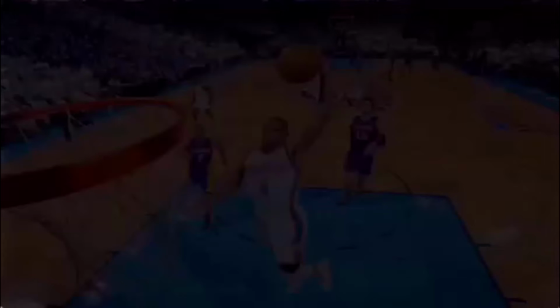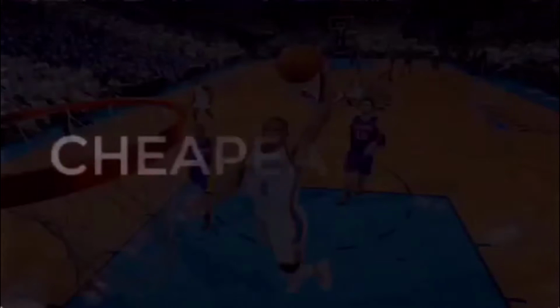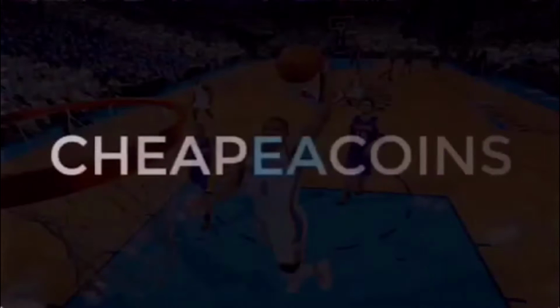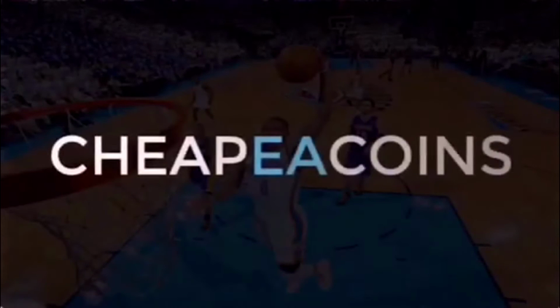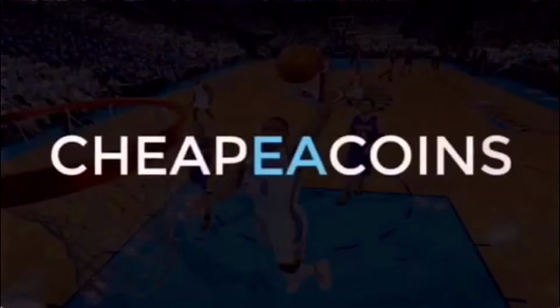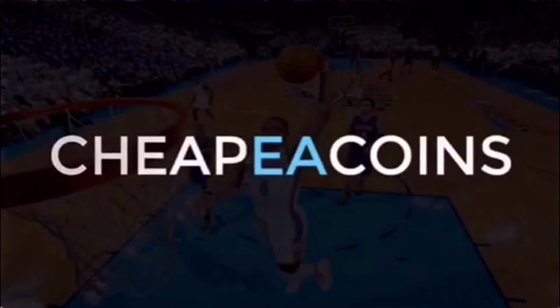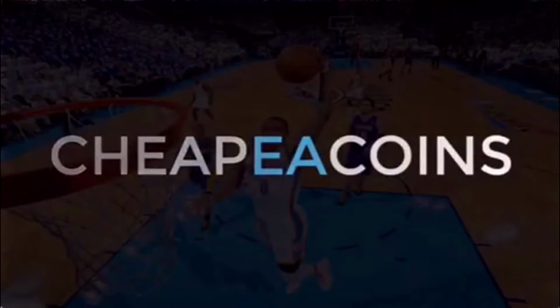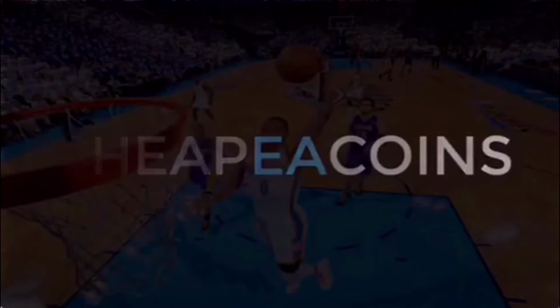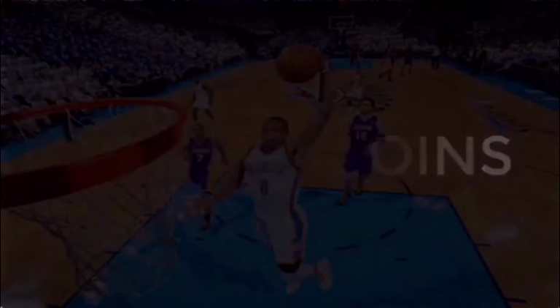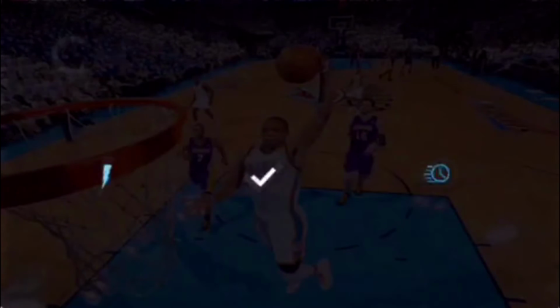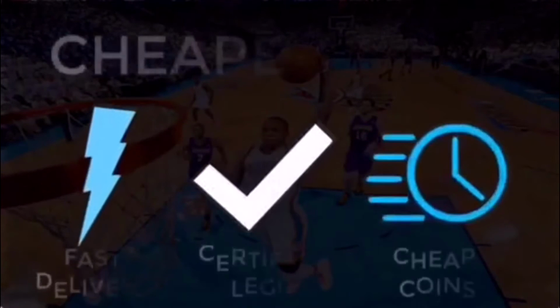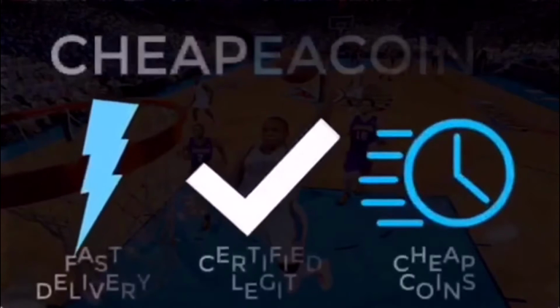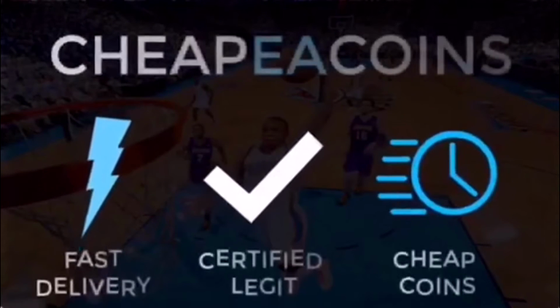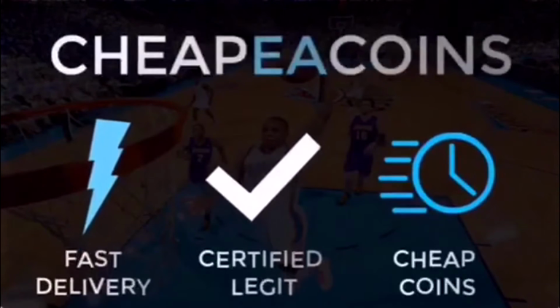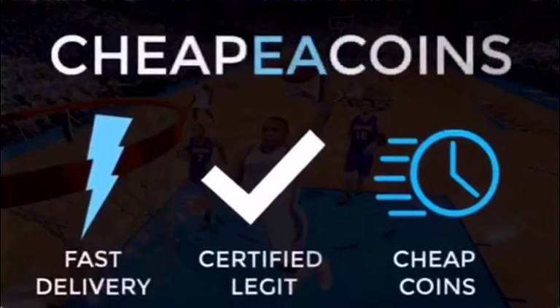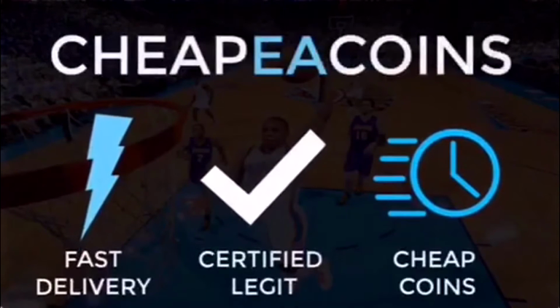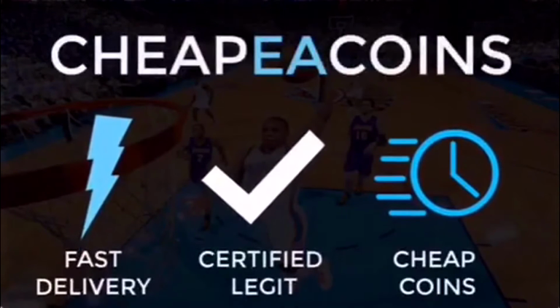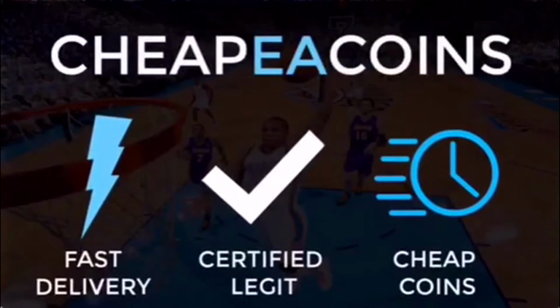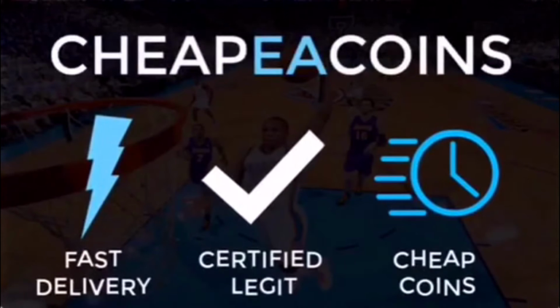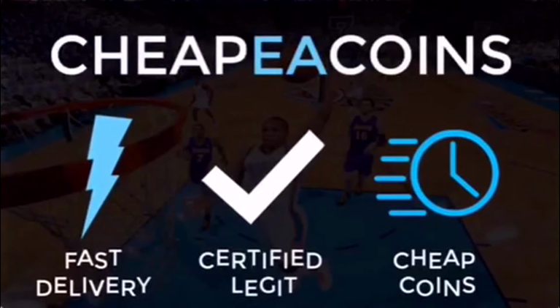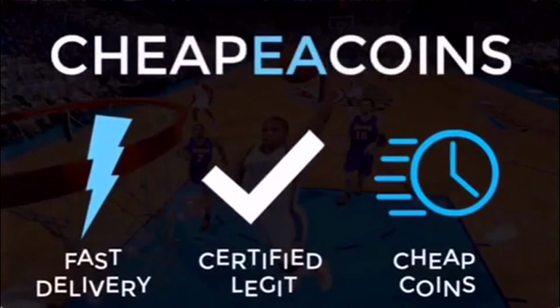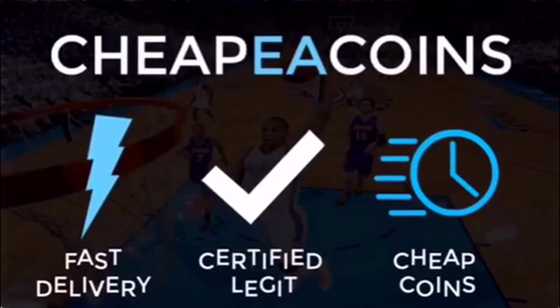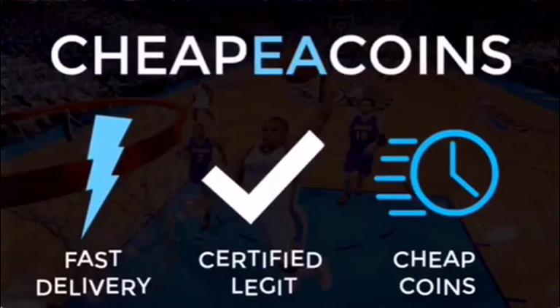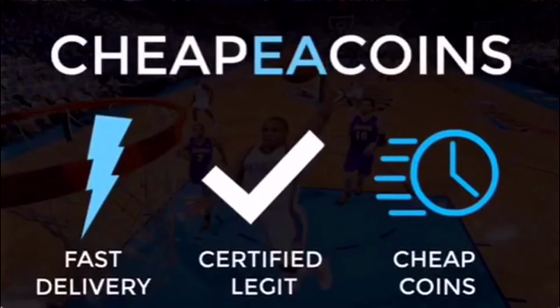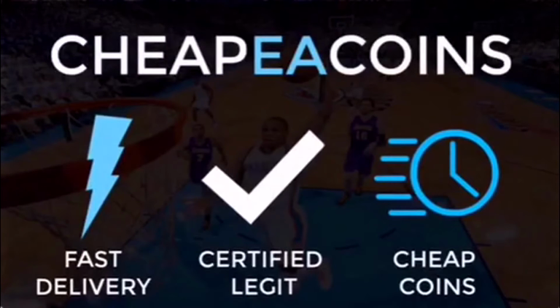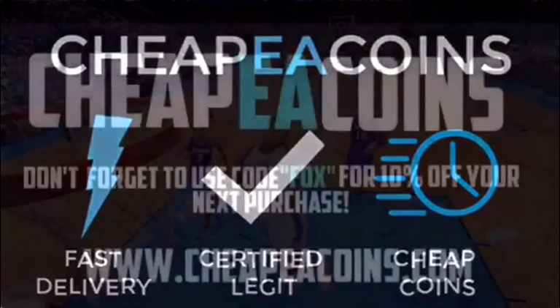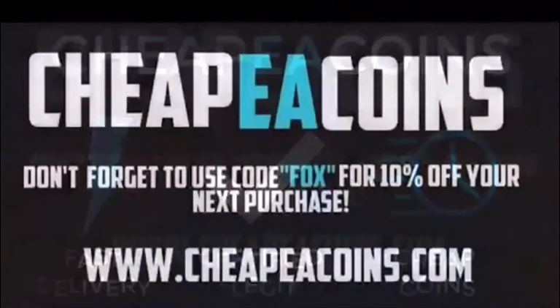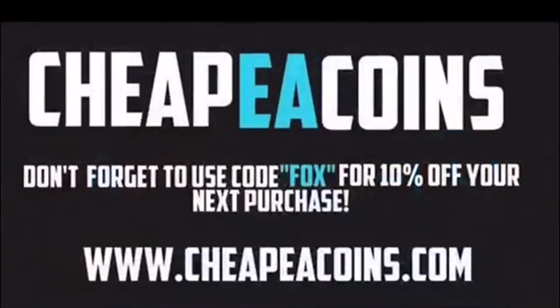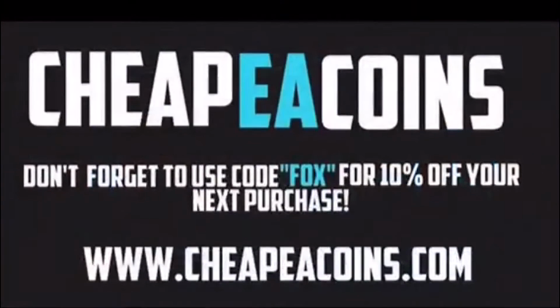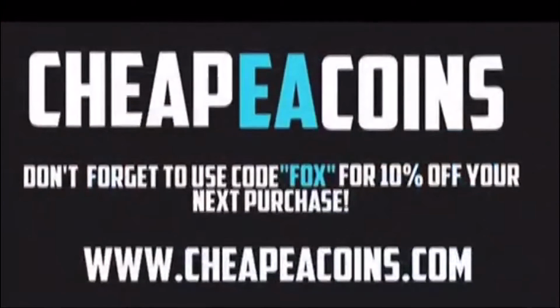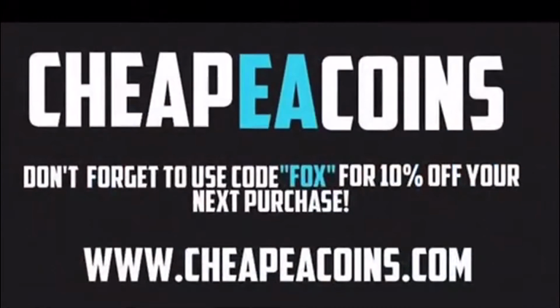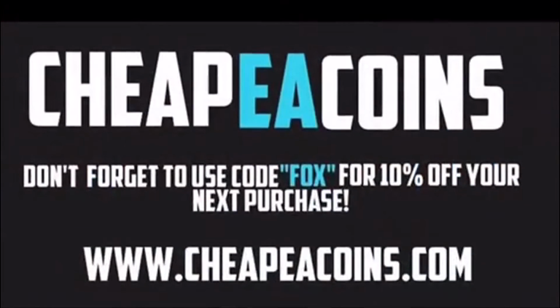In need of coins, use CheapEACoins.com. They're fast and legit, and use my code FOX for 10% off your next purchase at checkout.